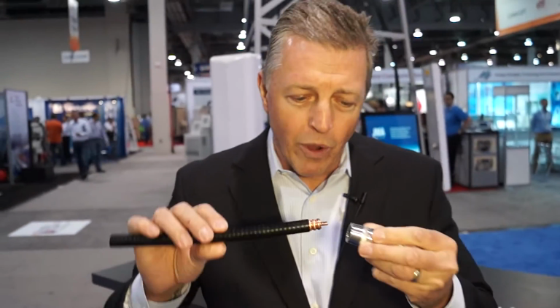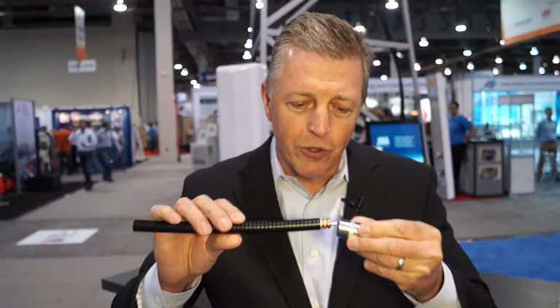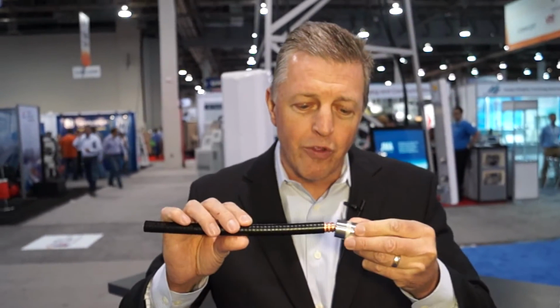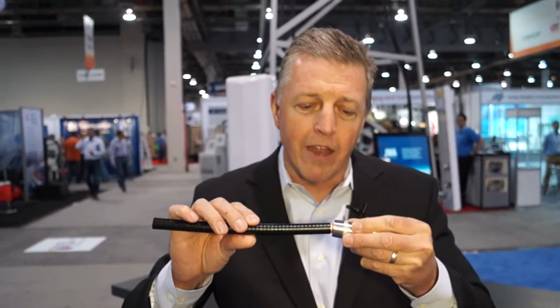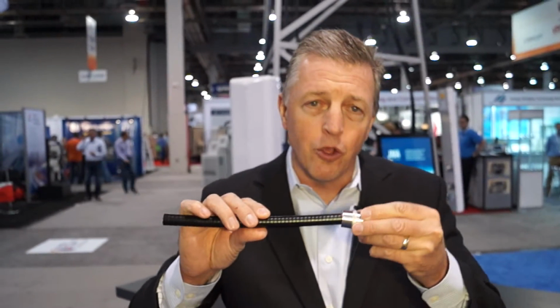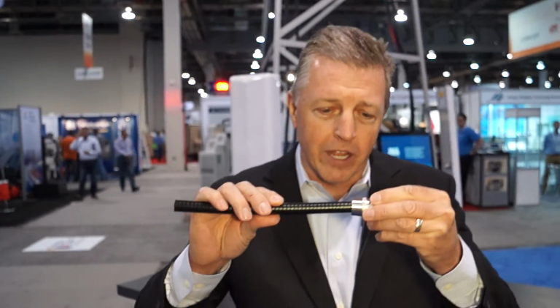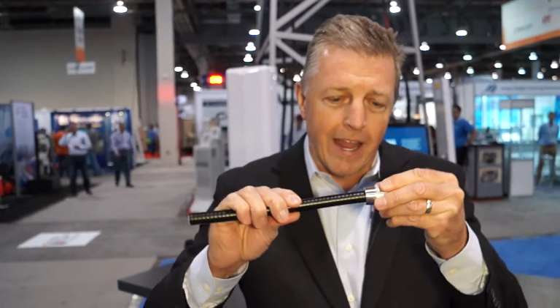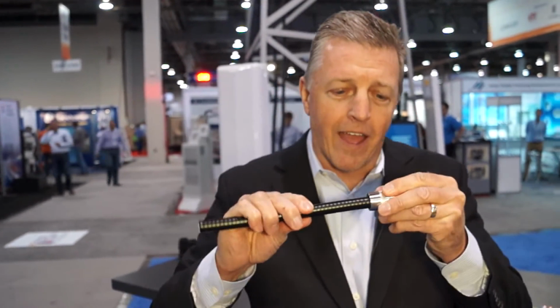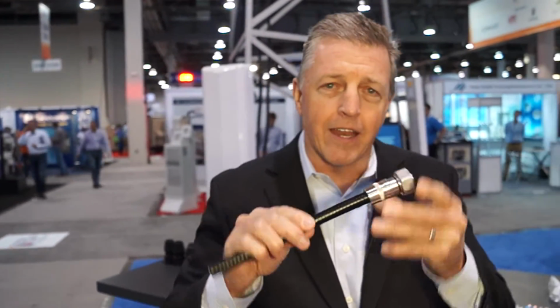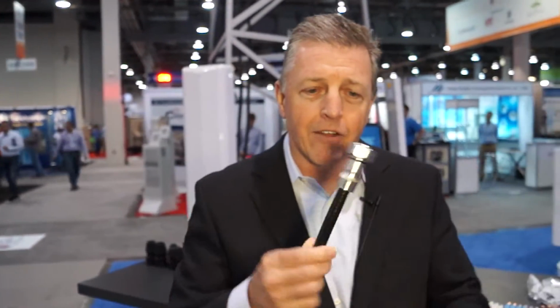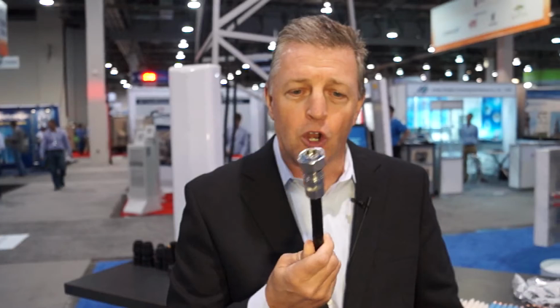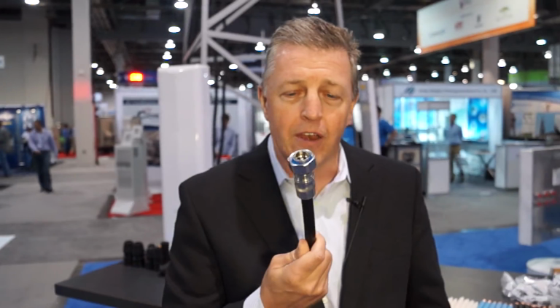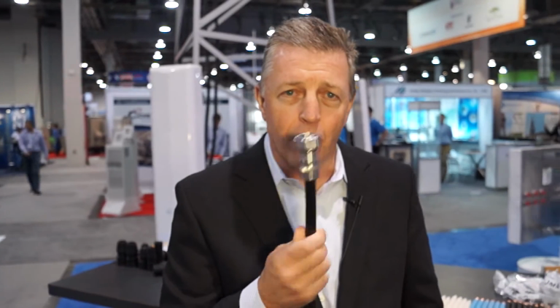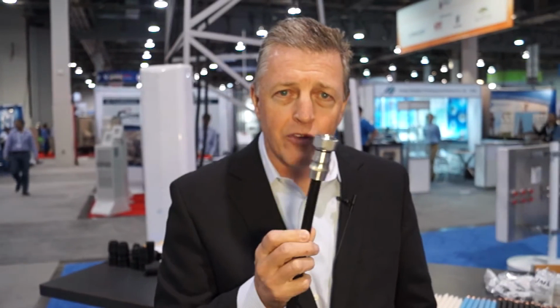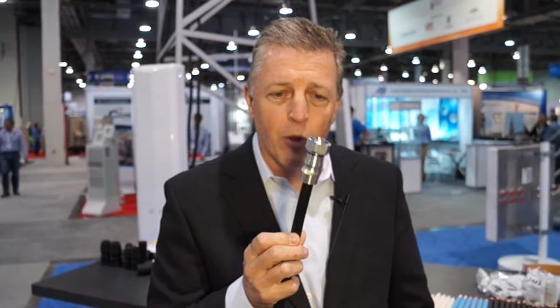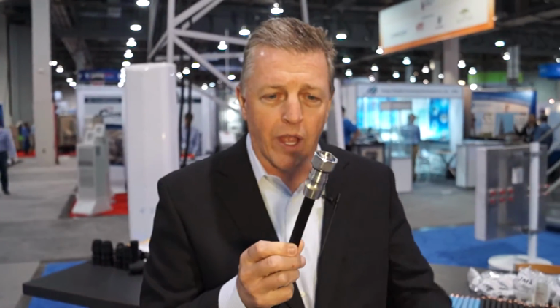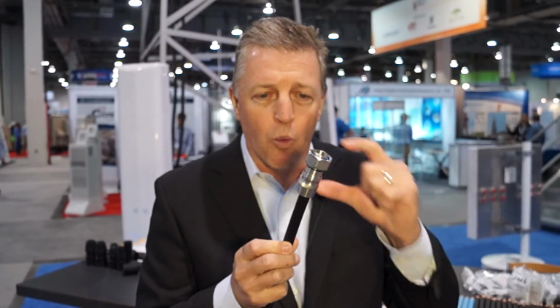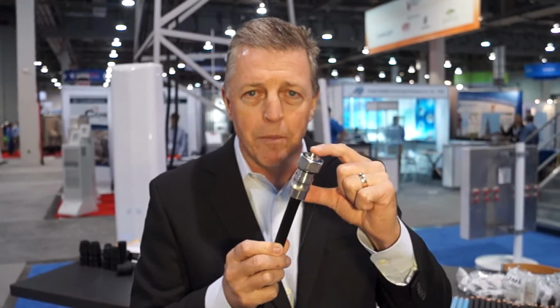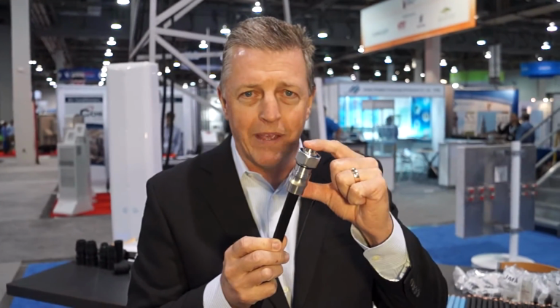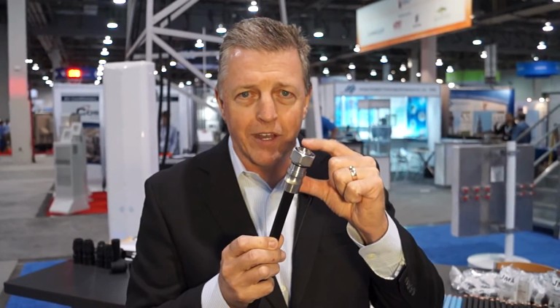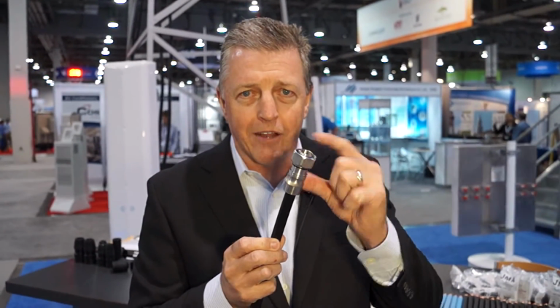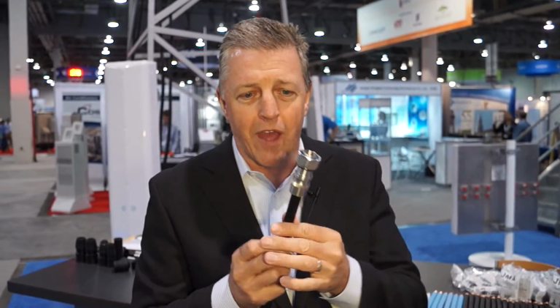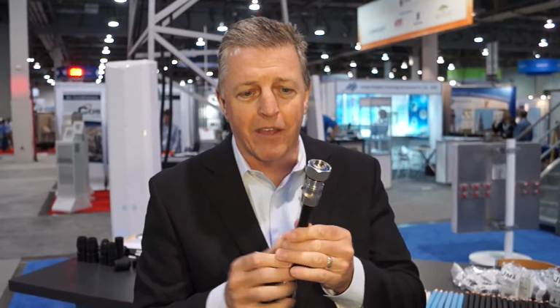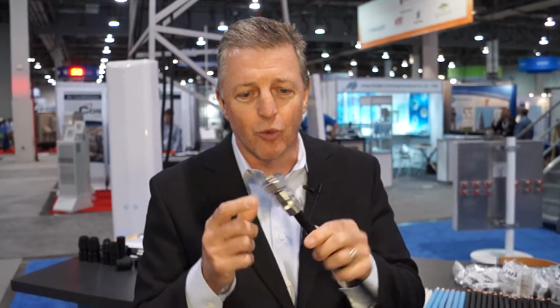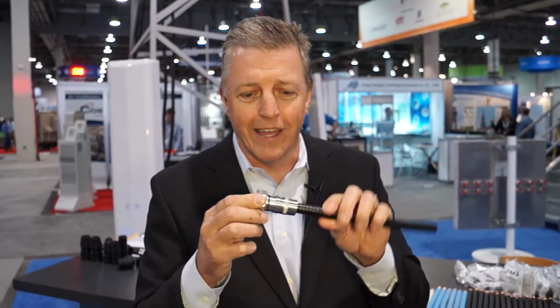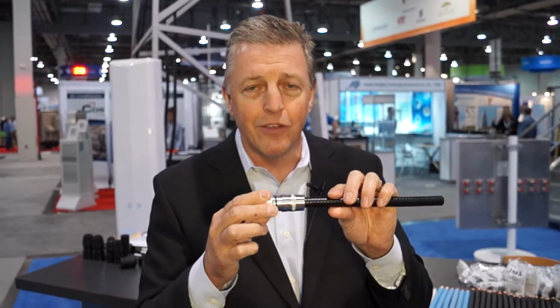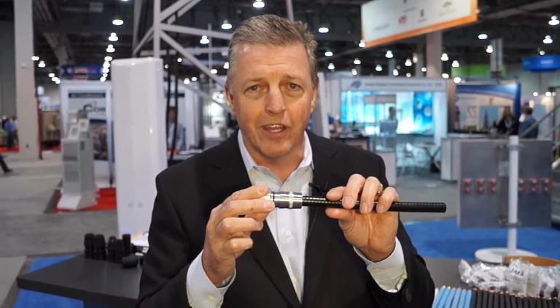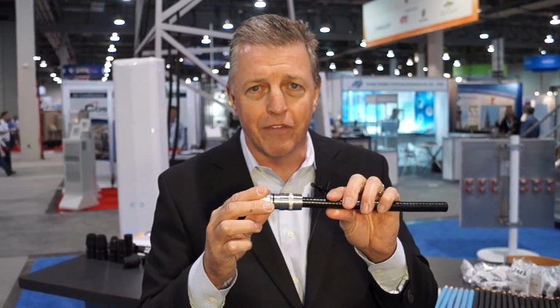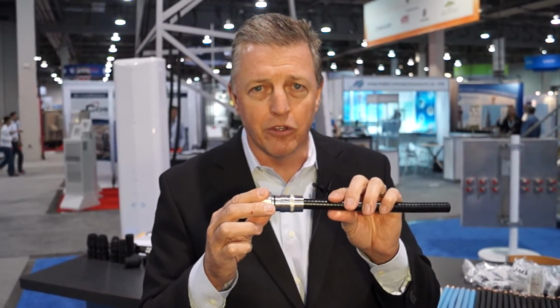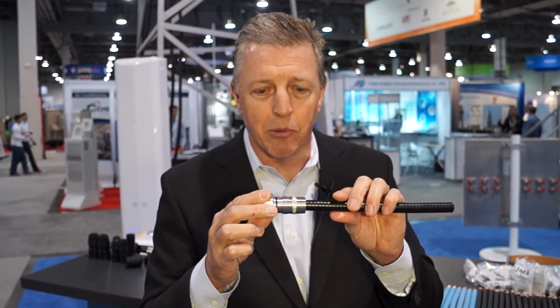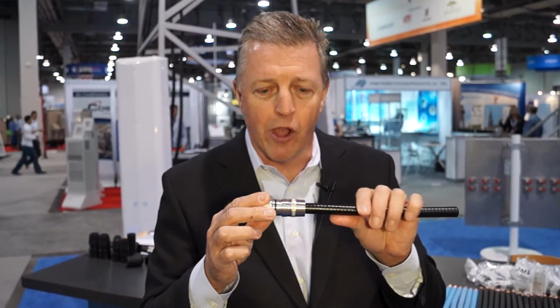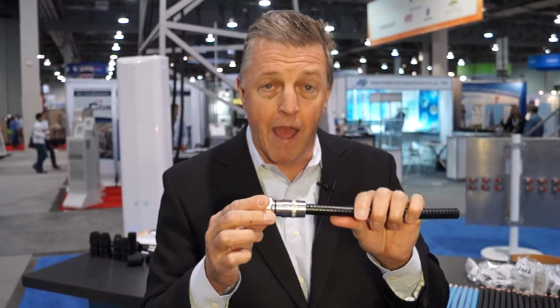Once you do that, you can connect that connector in a very simple, quick, one-piece connector that makes it really easy in the field to deploy.